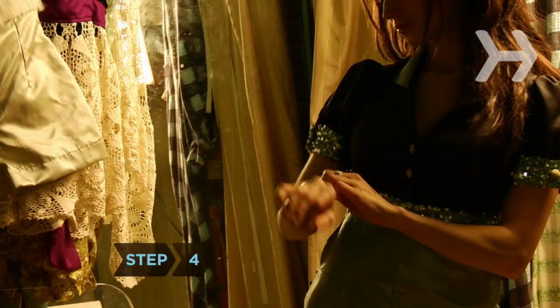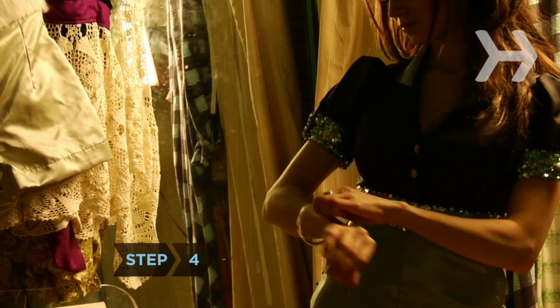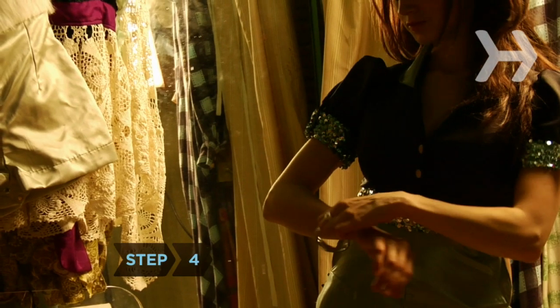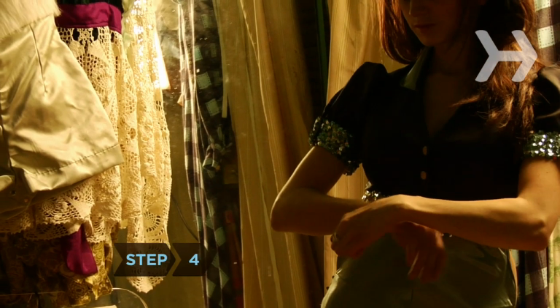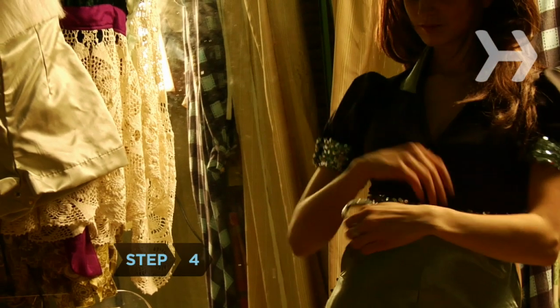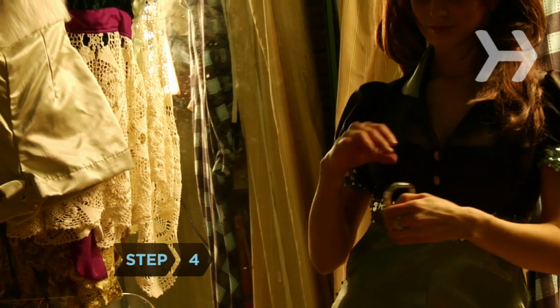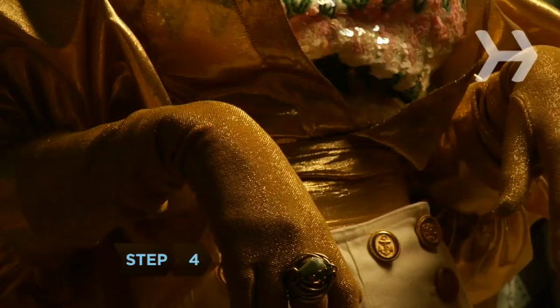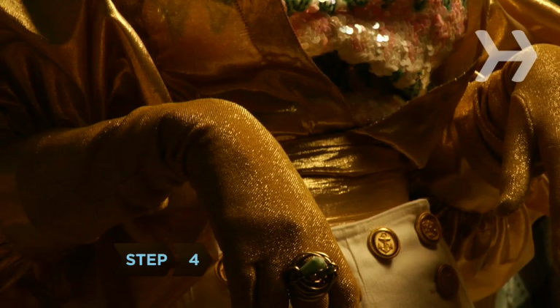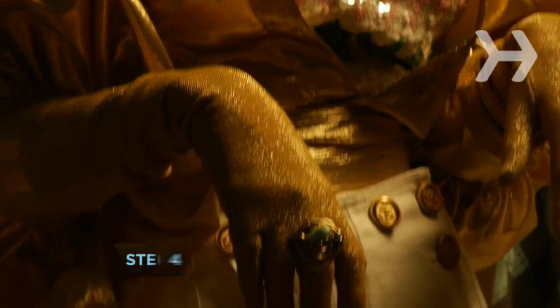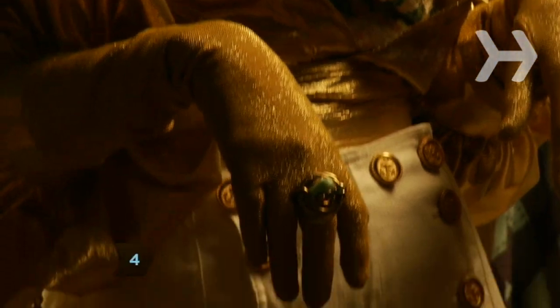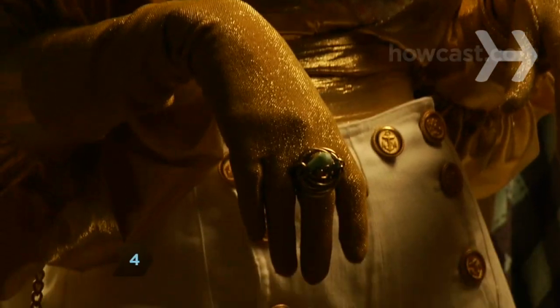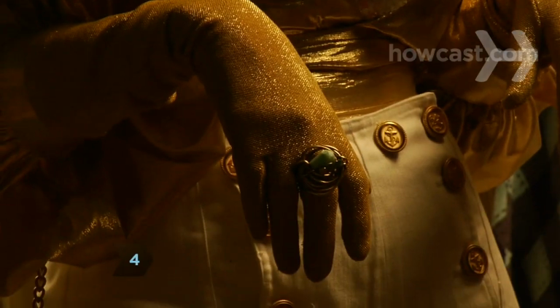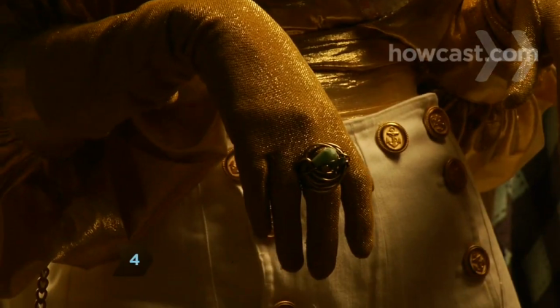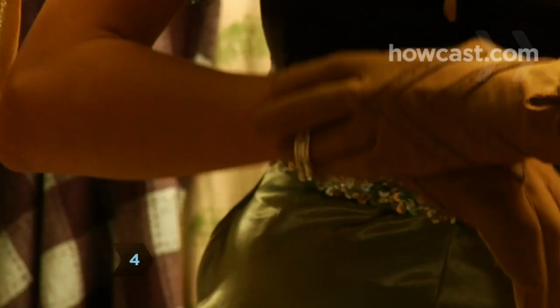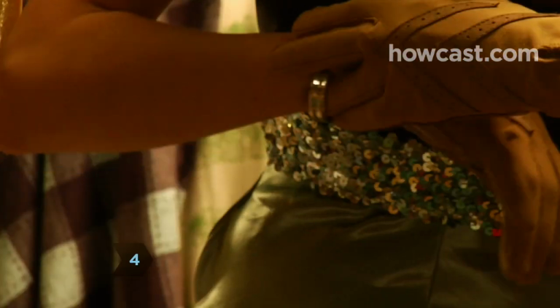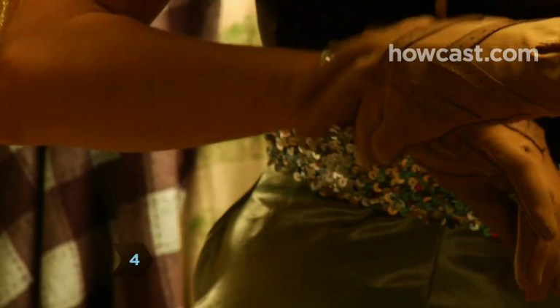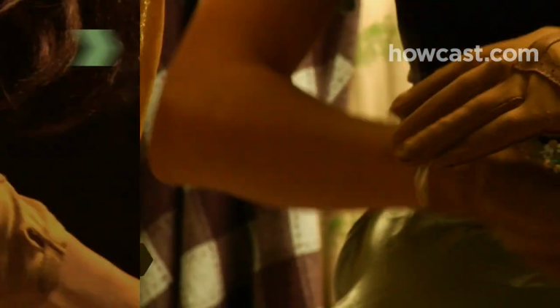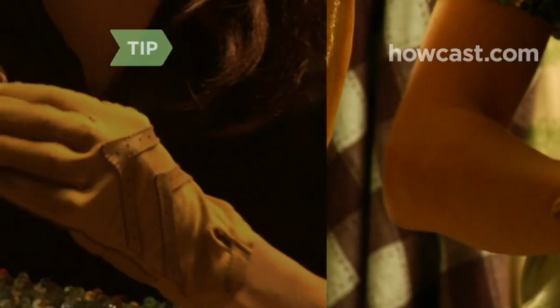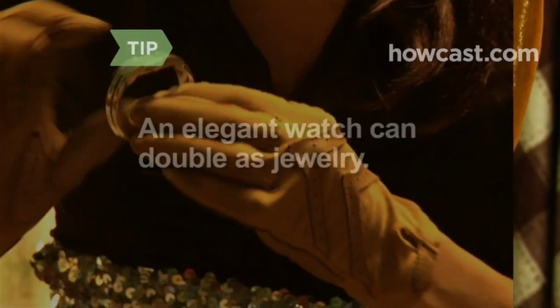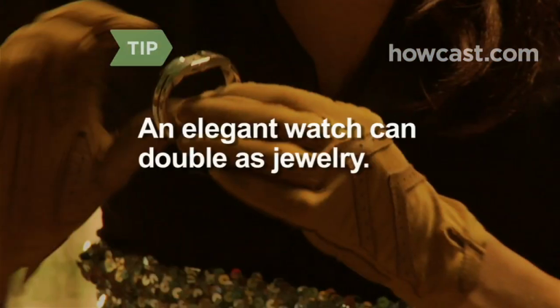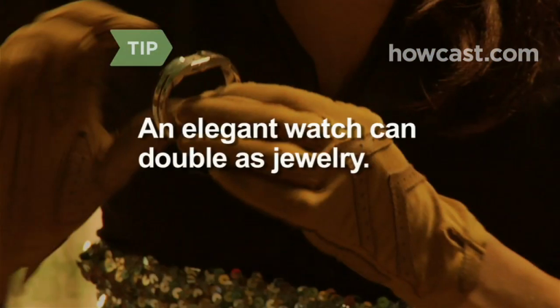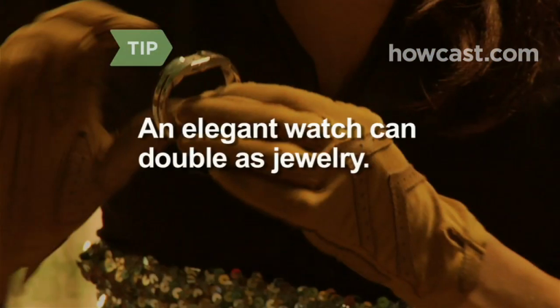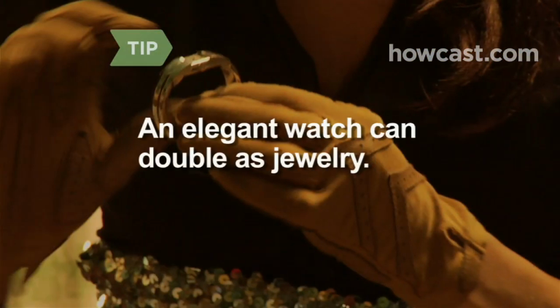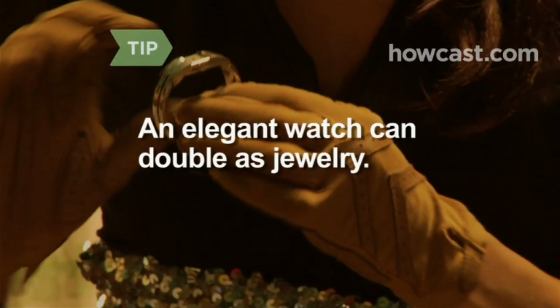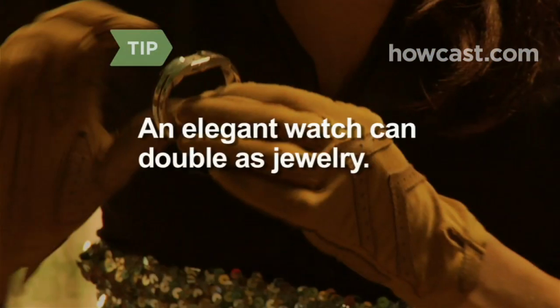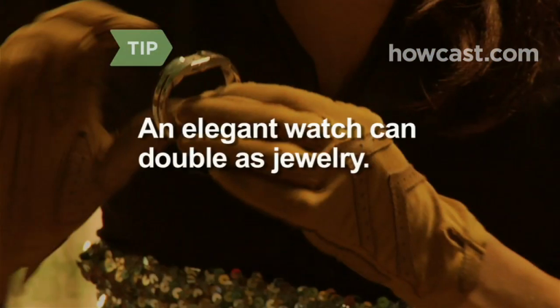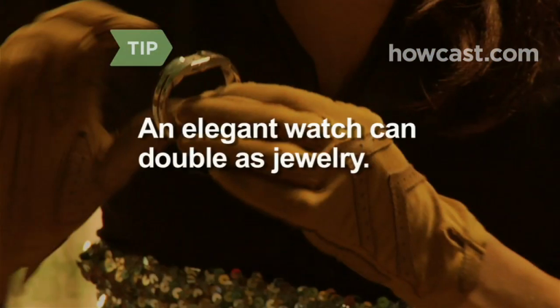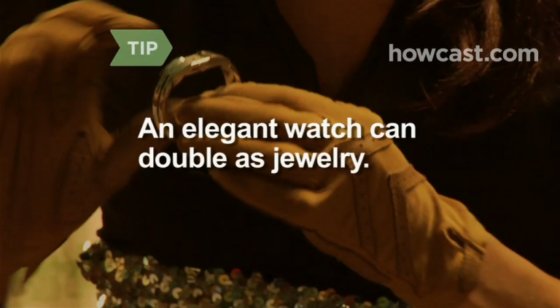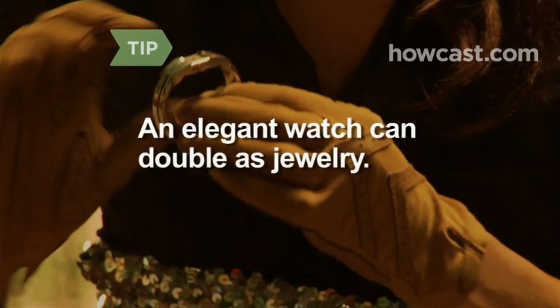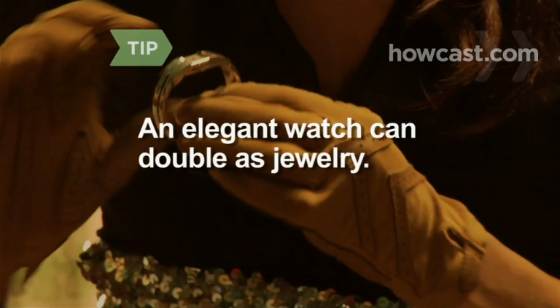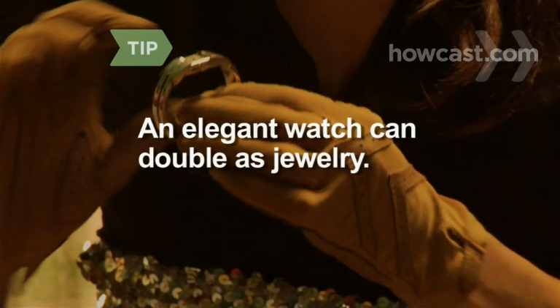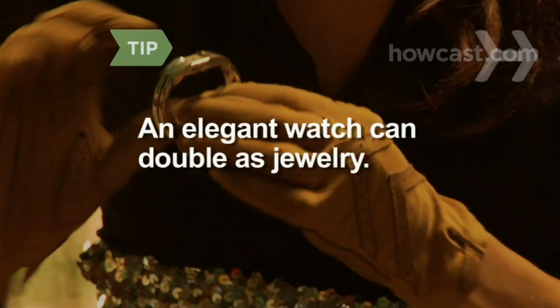Step 4. Replace simple jewelry with more ornate pieces. An elegant watch can double as jewelry.